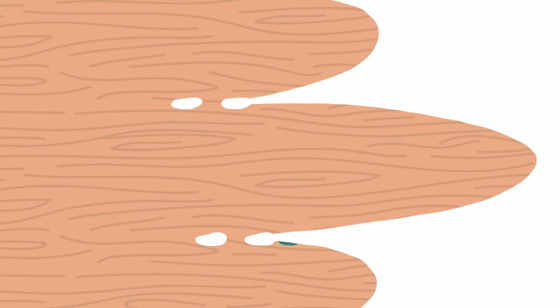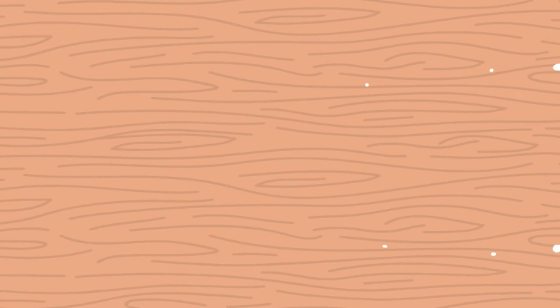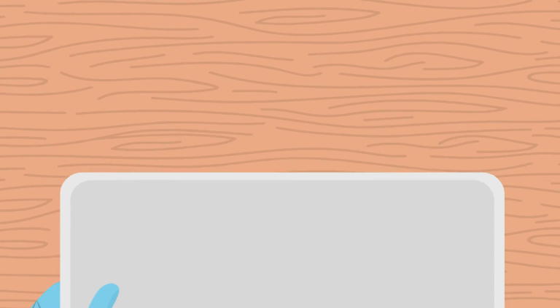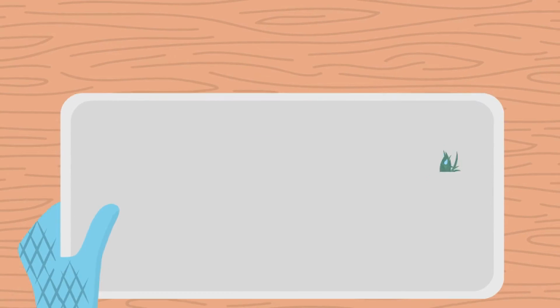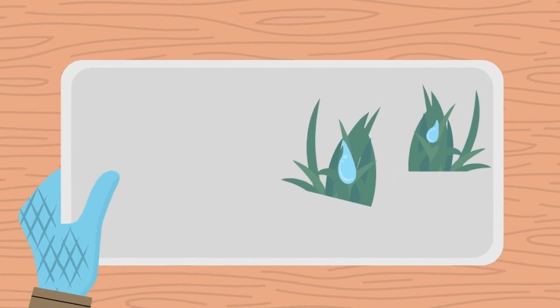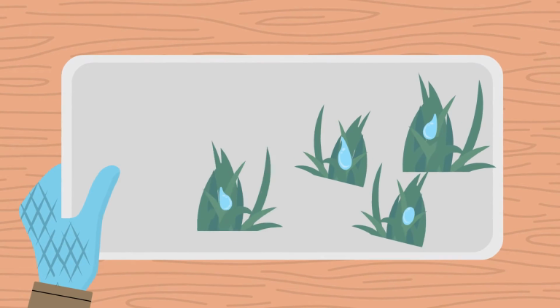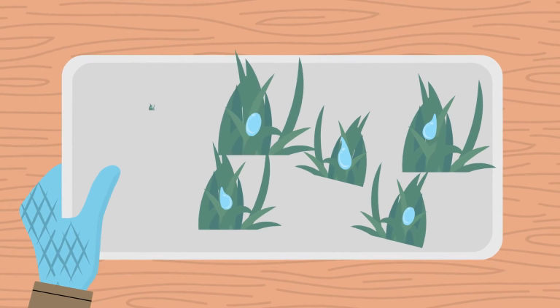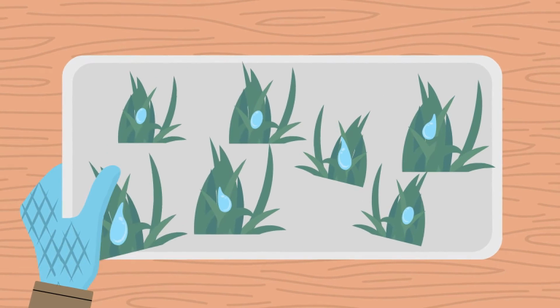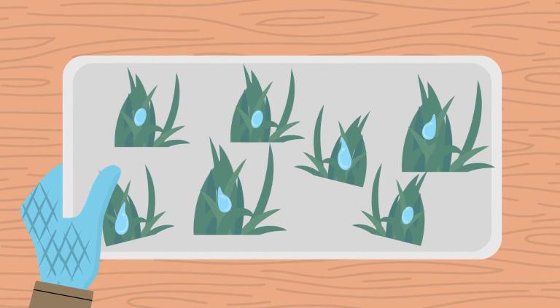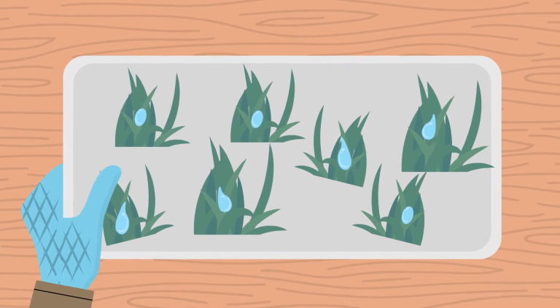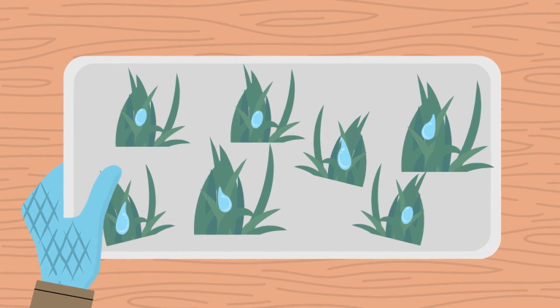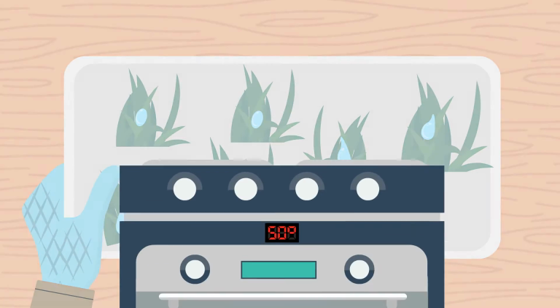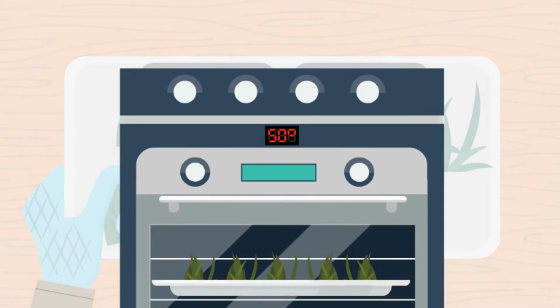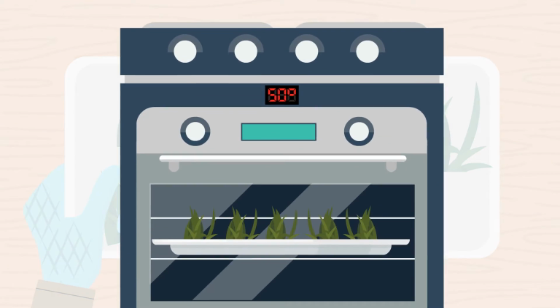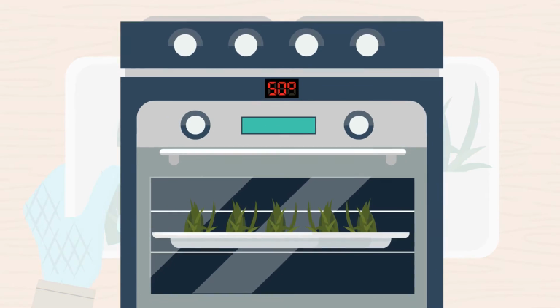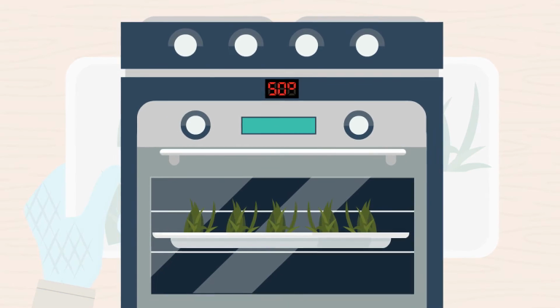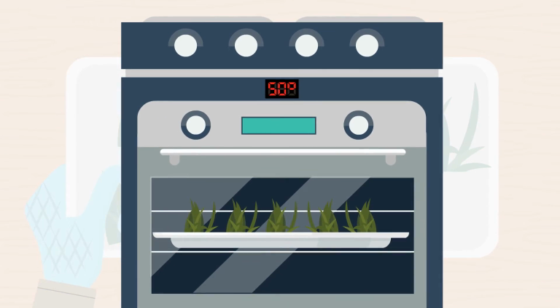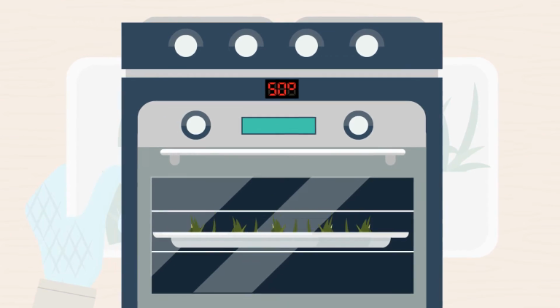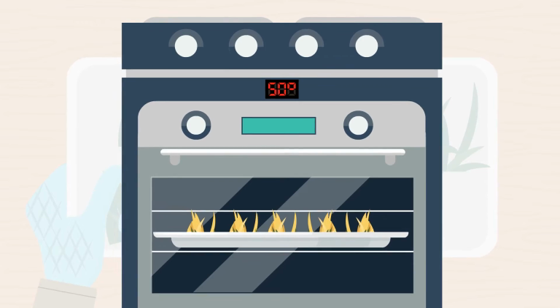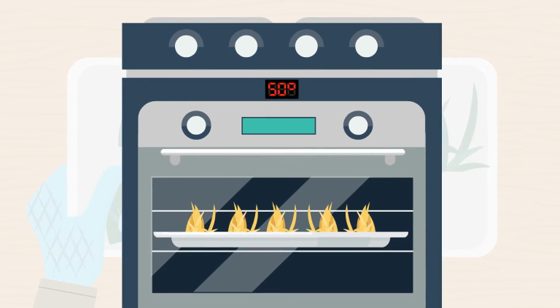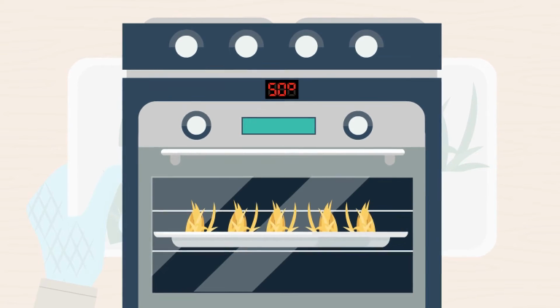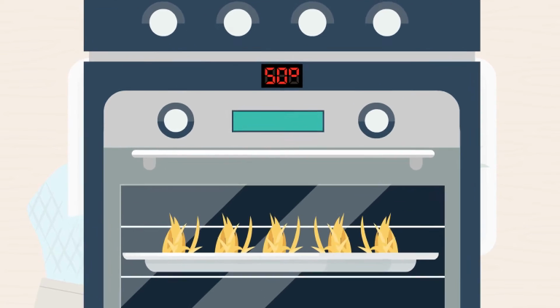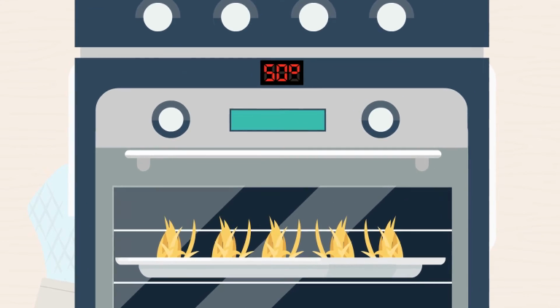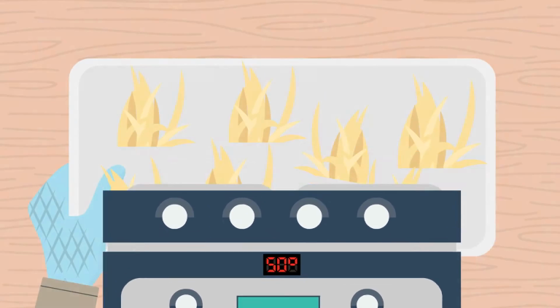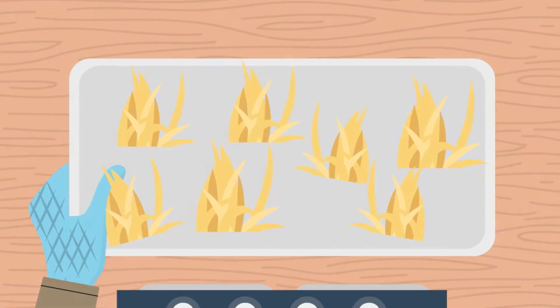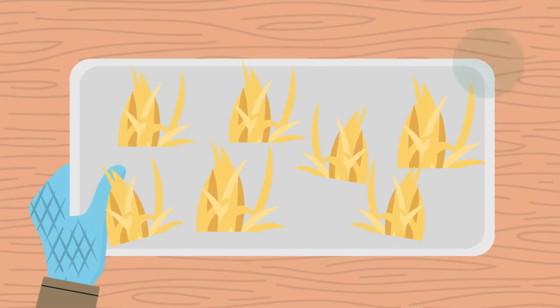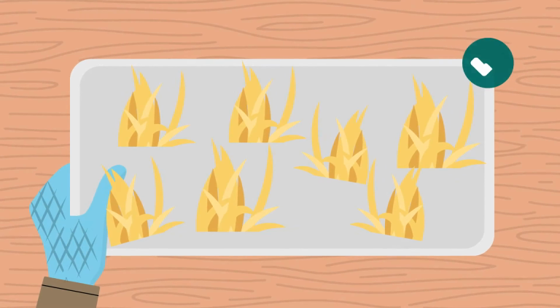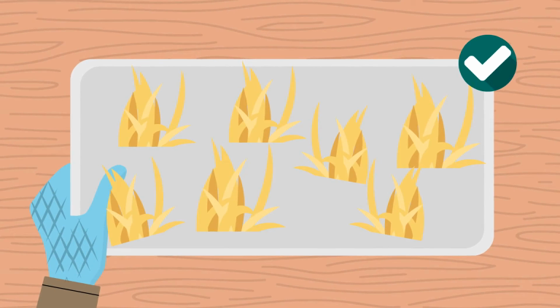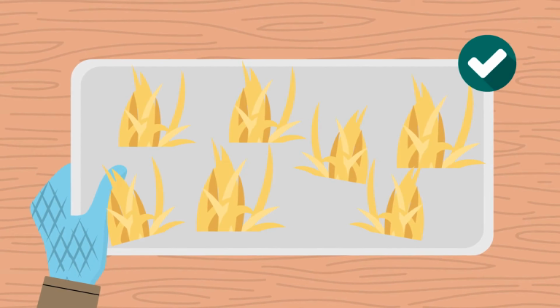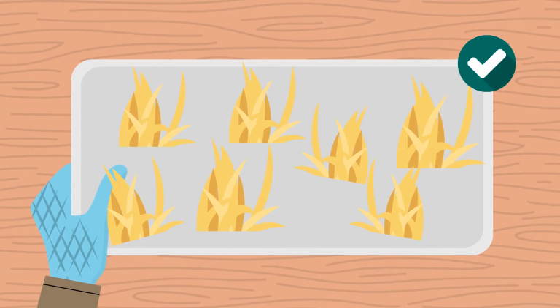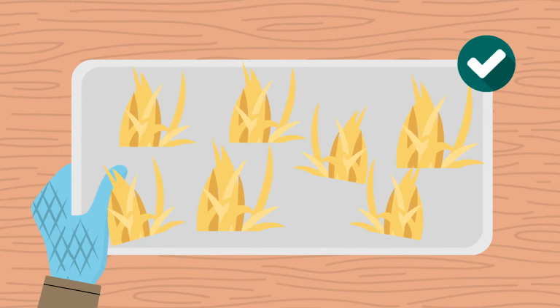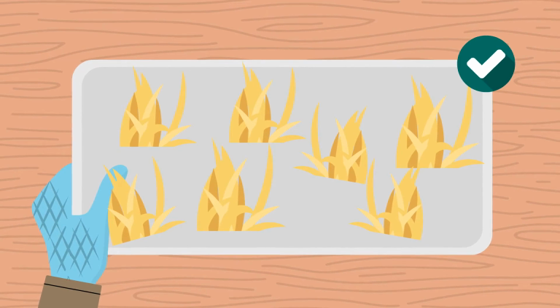If your sample is very wet haylage, dry it in a very low temperature oven first. Use a glass or ceramic plate.